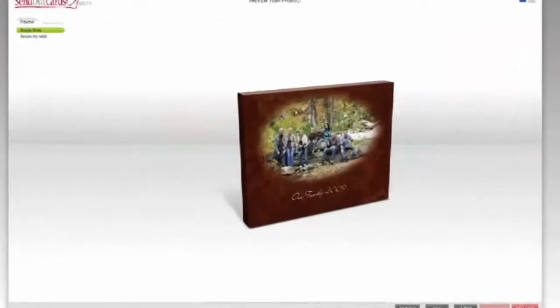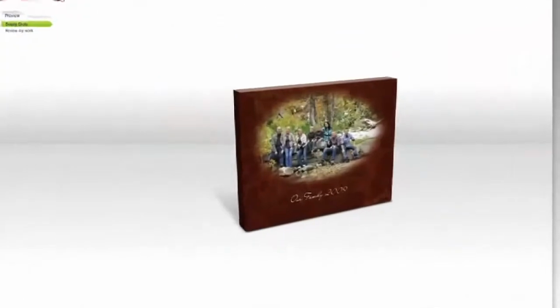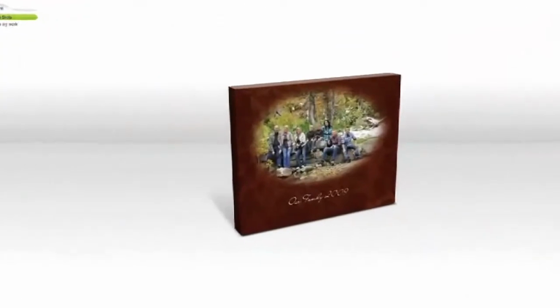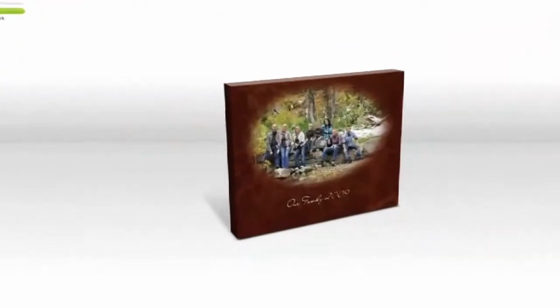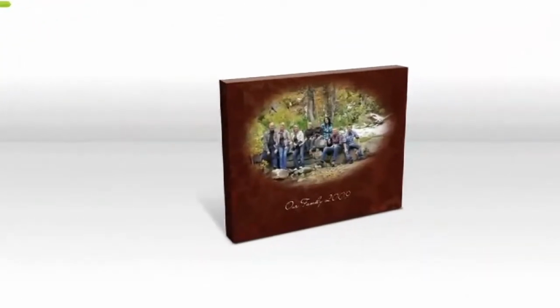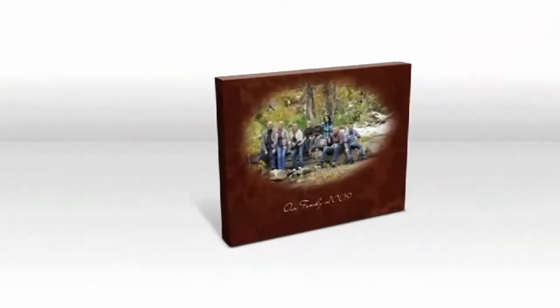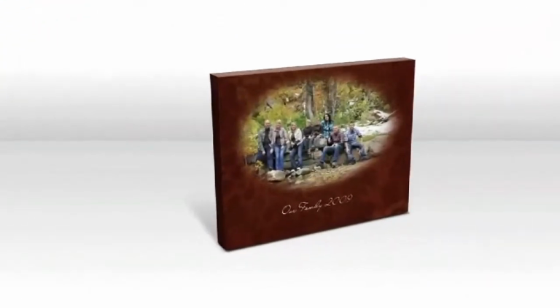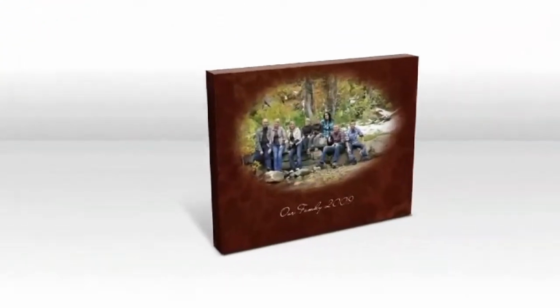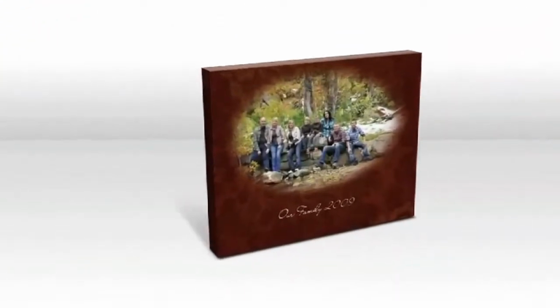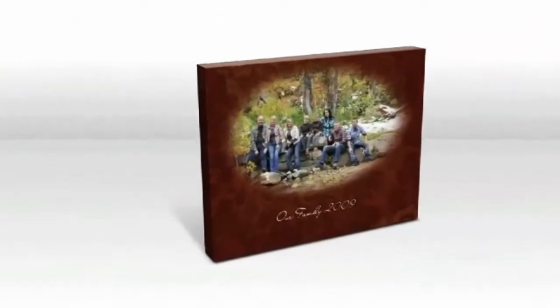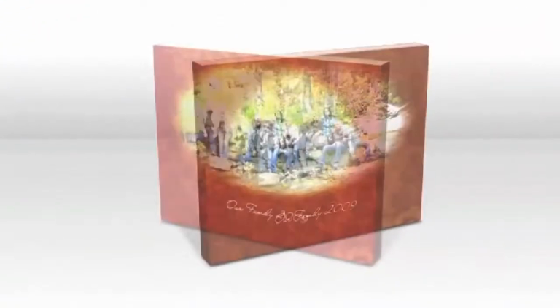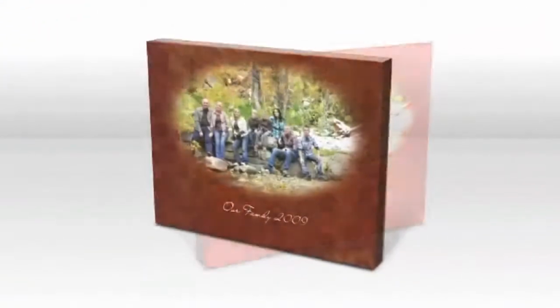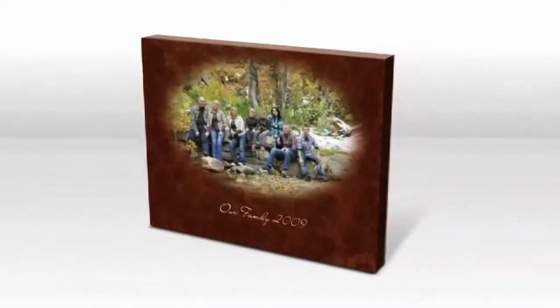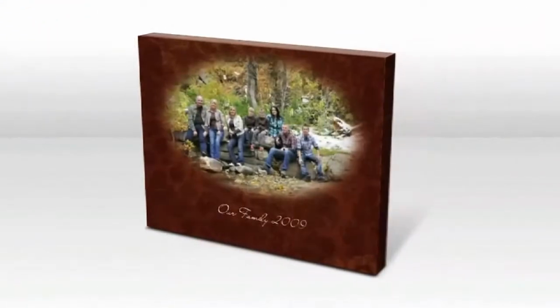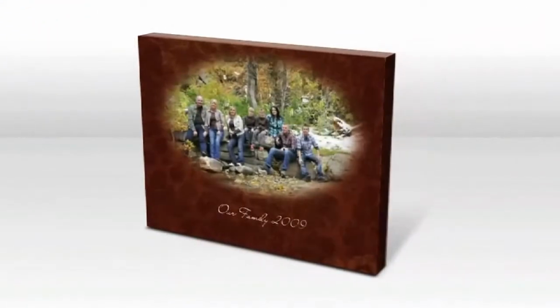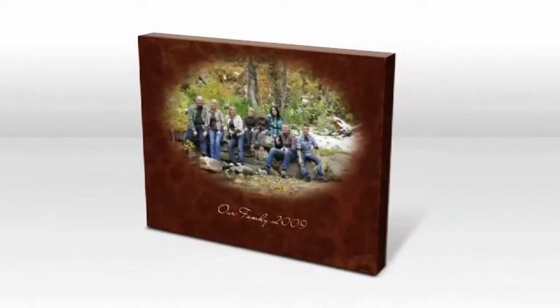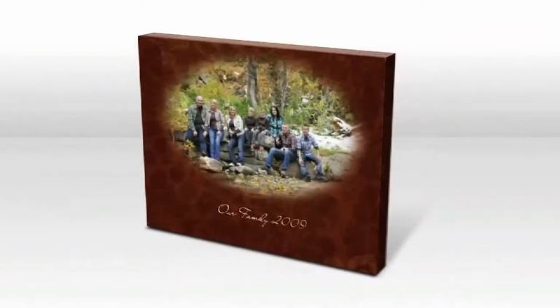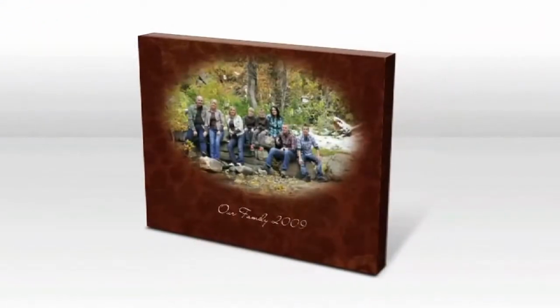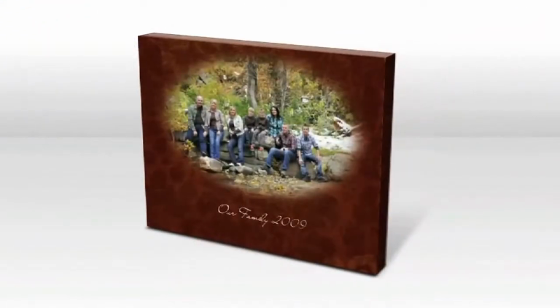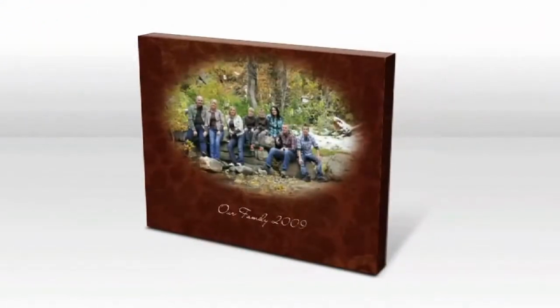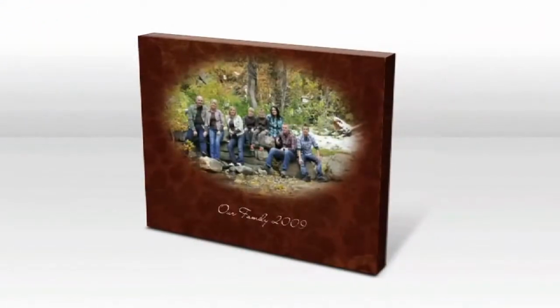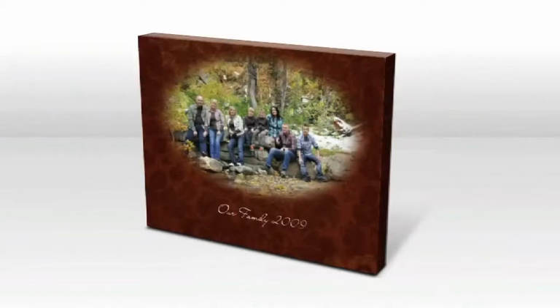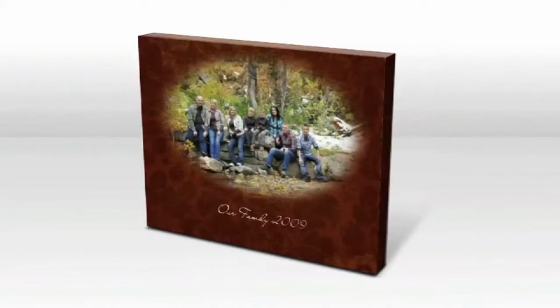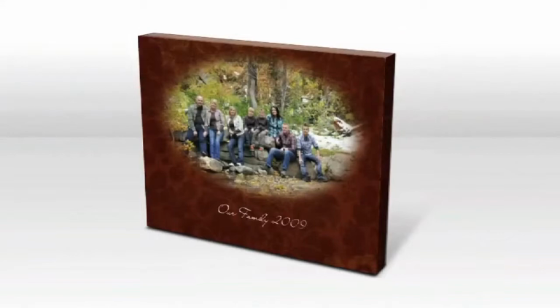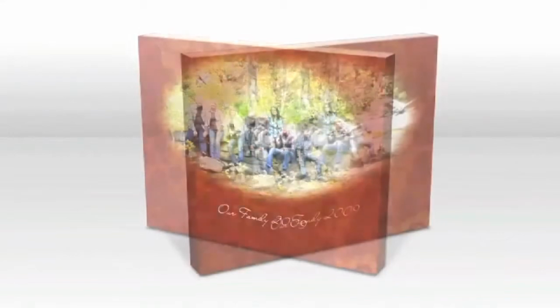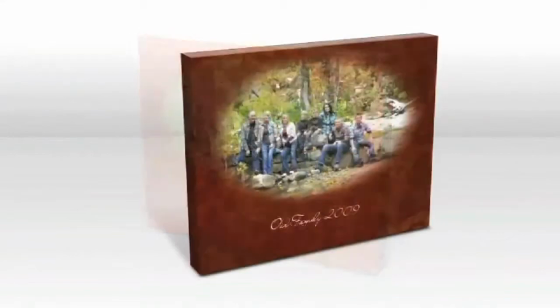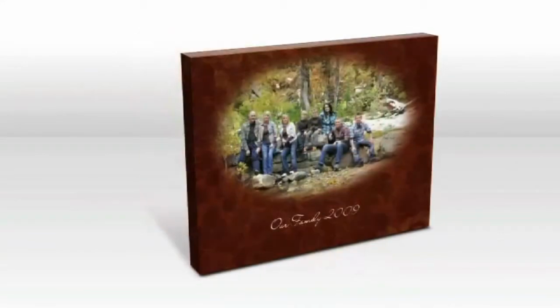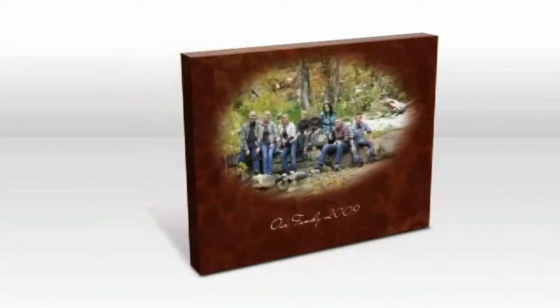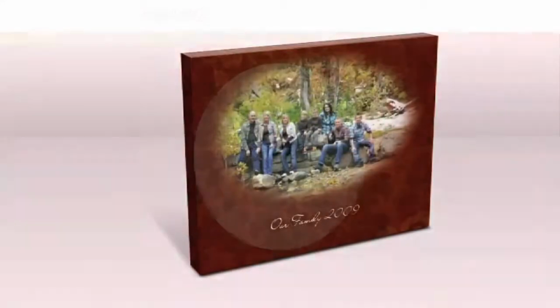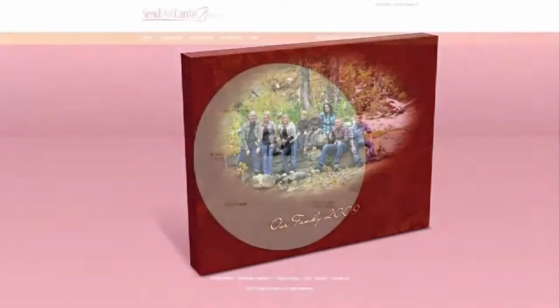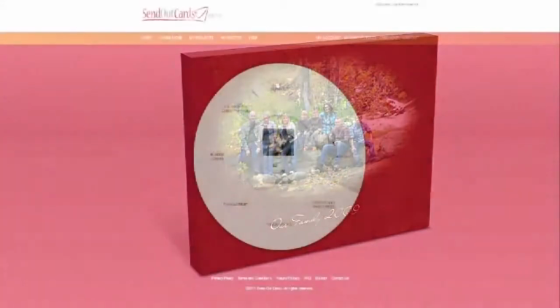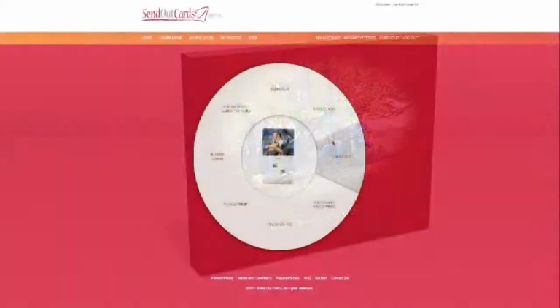Now all I have to do is preview my work and I'm done. Making a canvas print or any other product with the Send Out Cards Photo Store is easy.